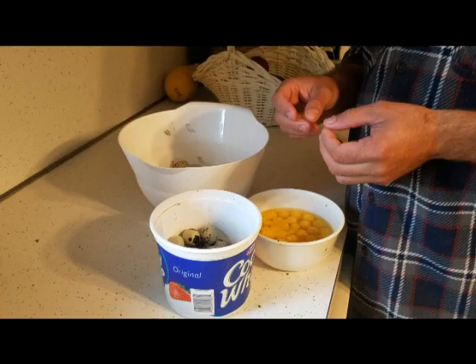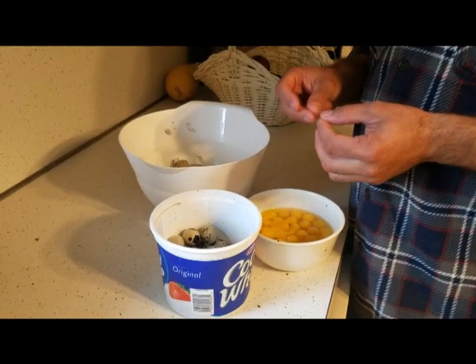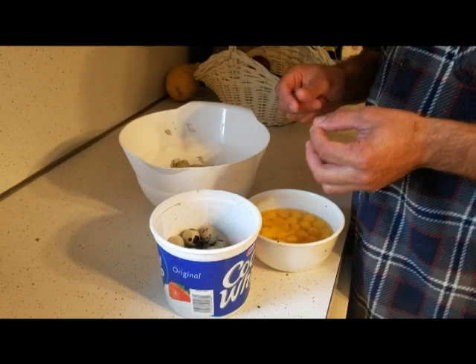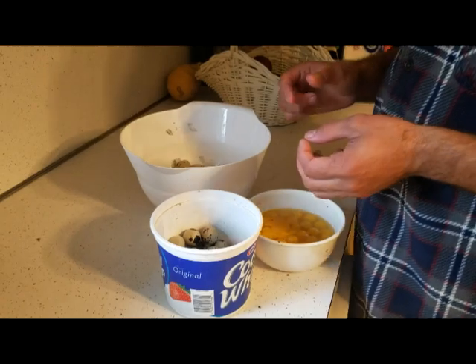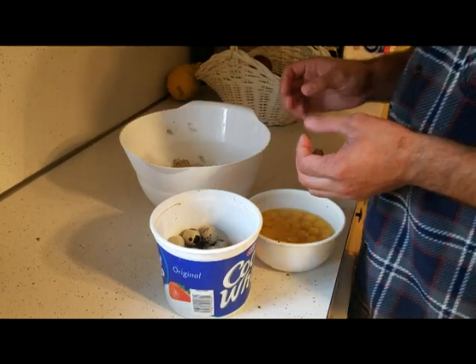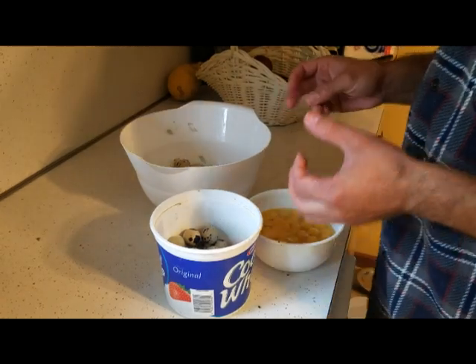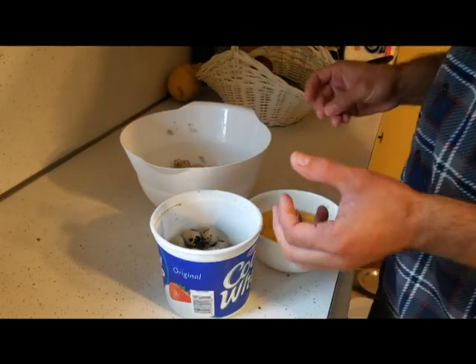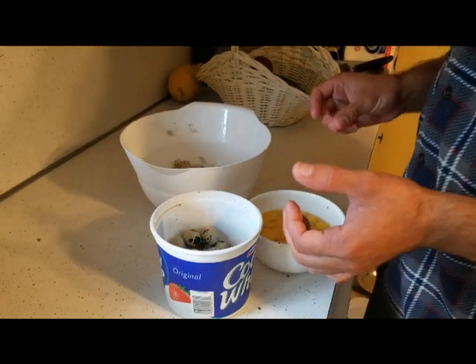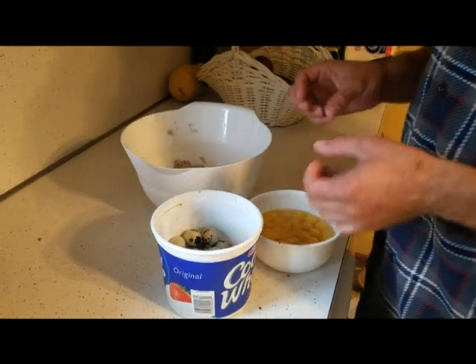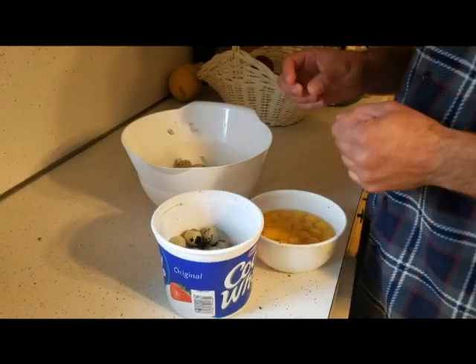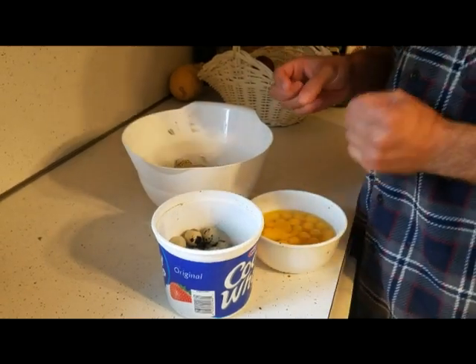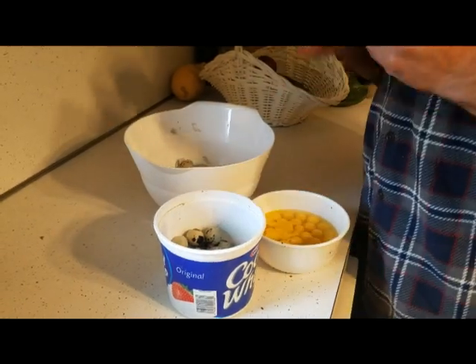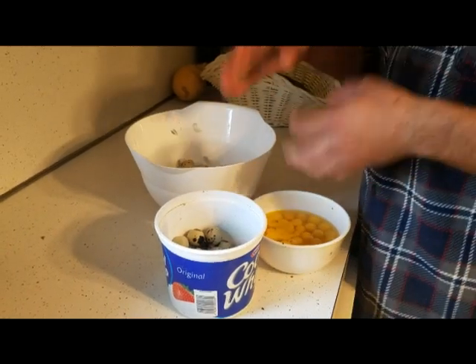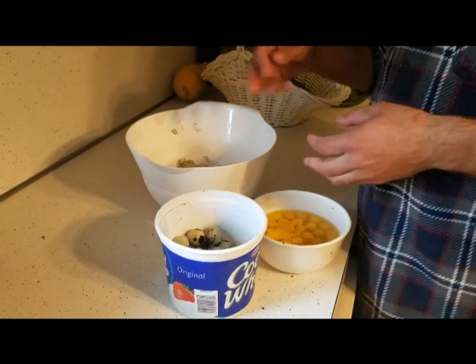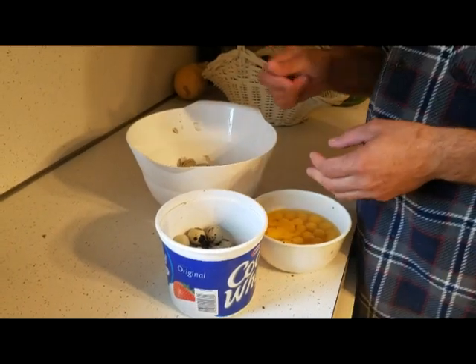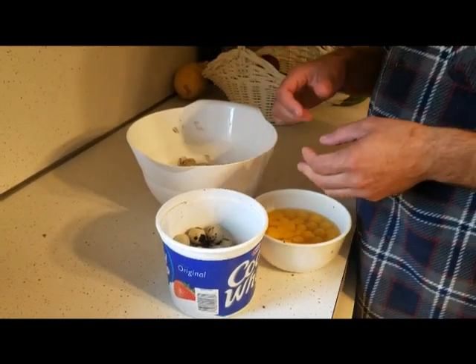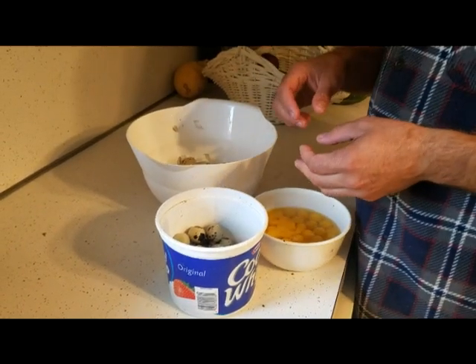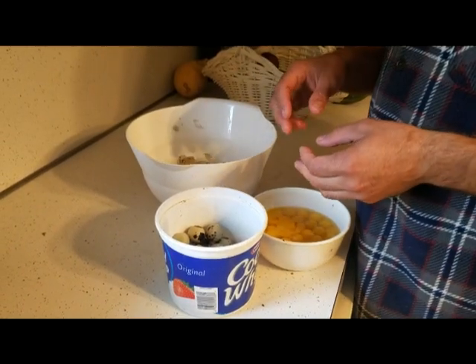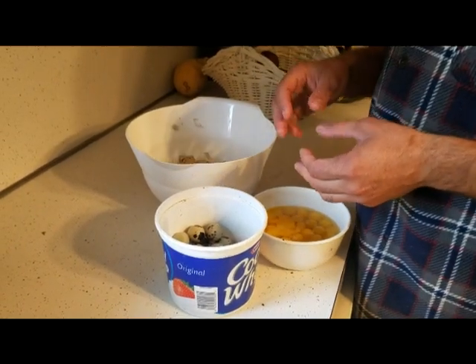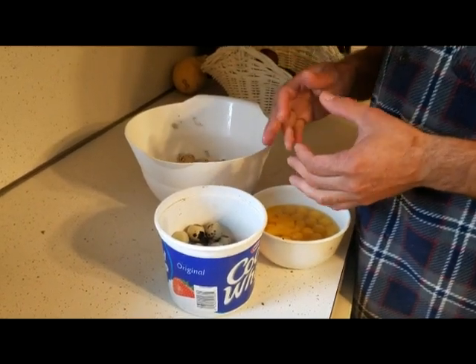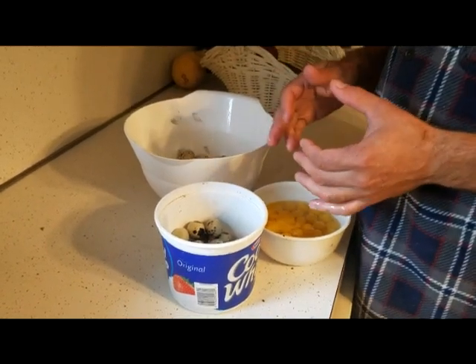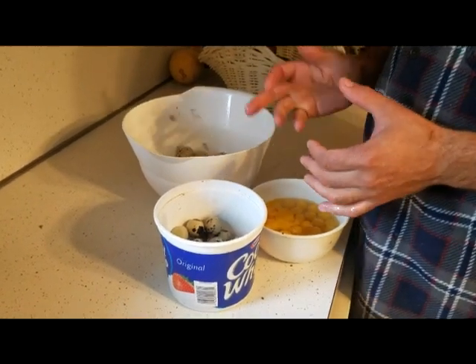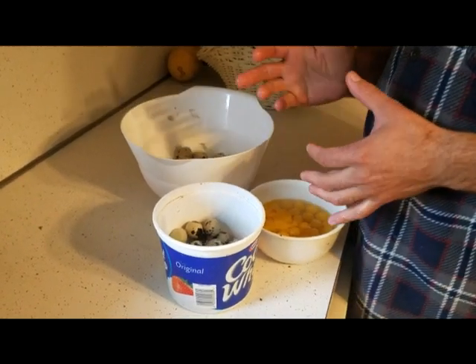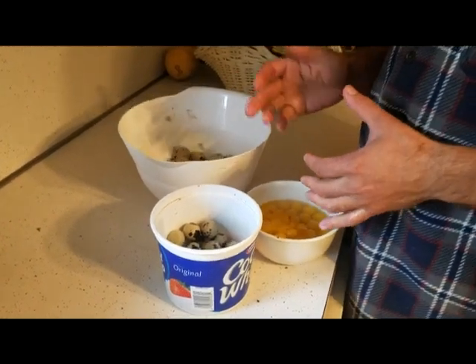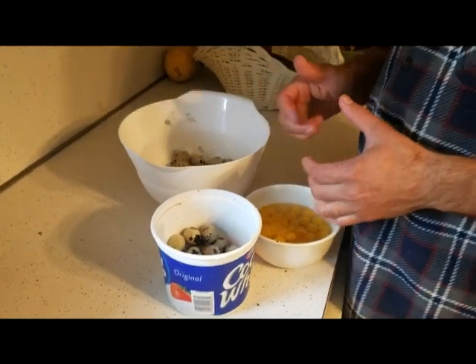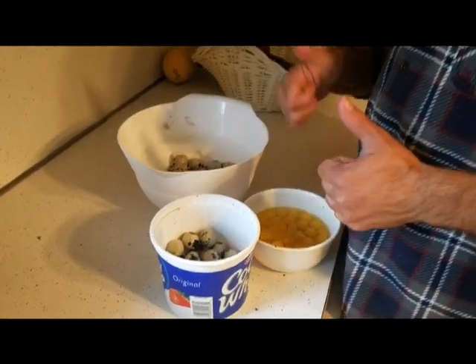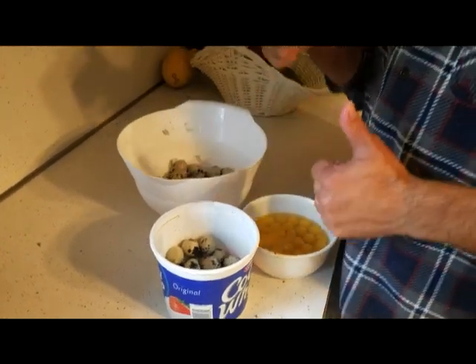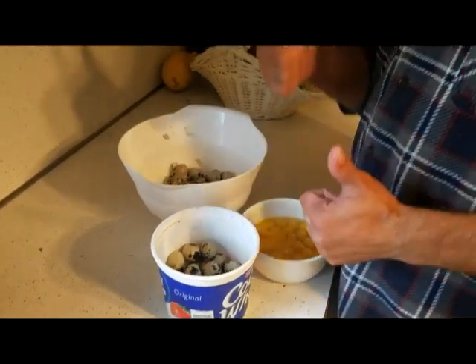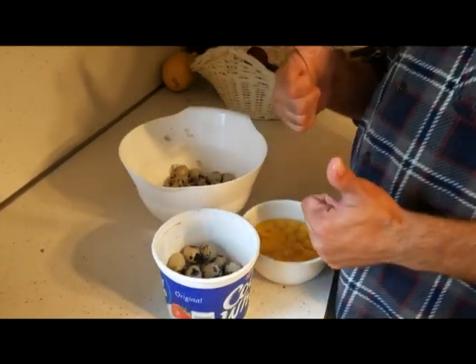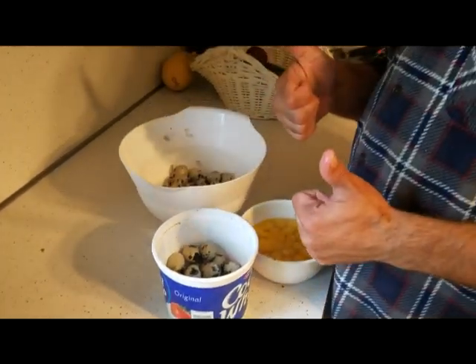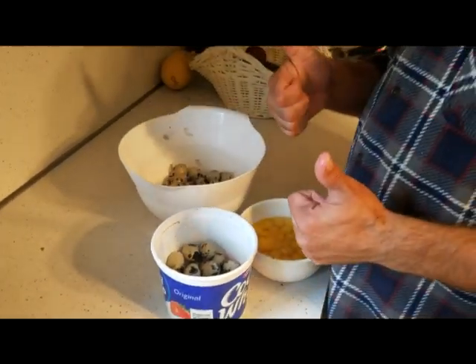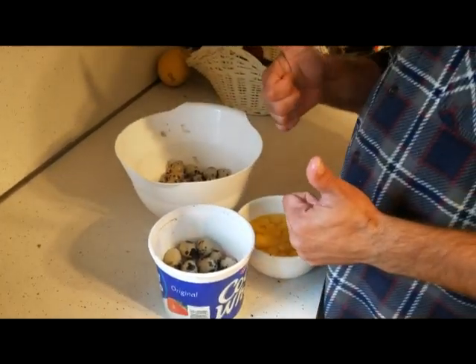Hey guys, Animal Man here. I'm just going to do a quick video of us using quail eggs to make breakfast.